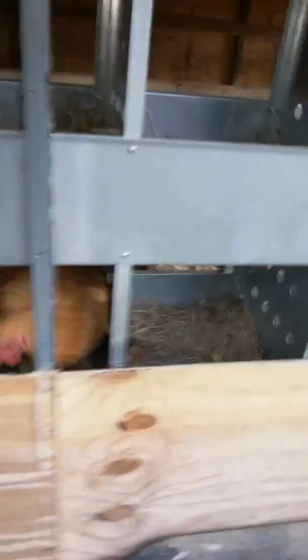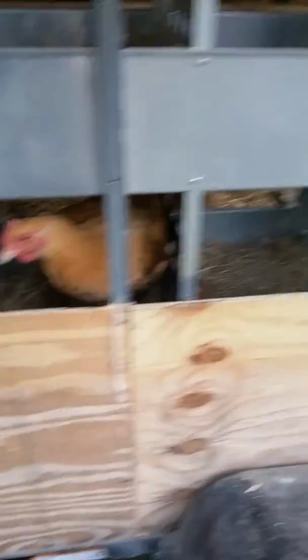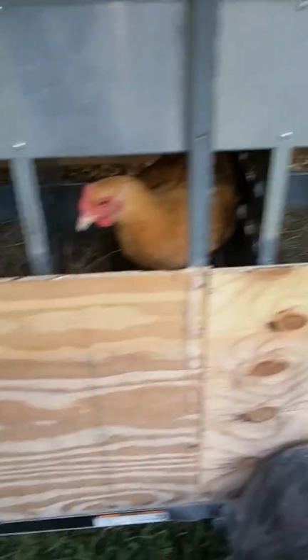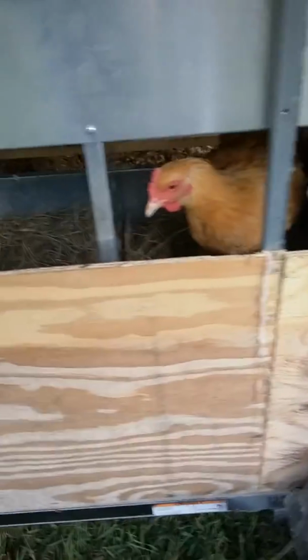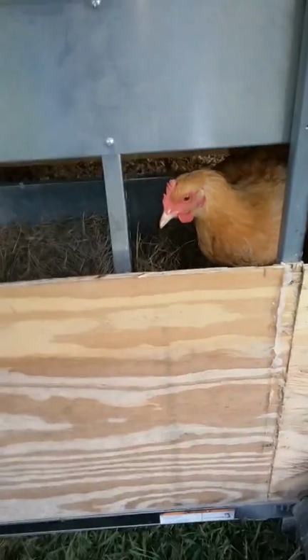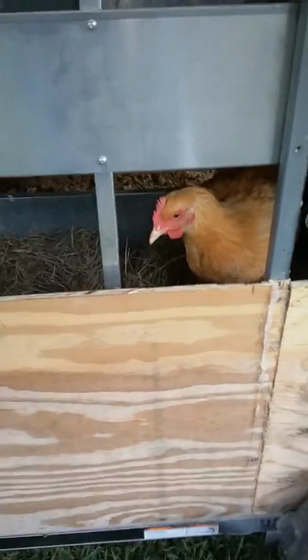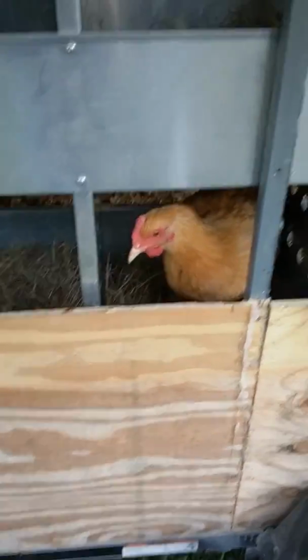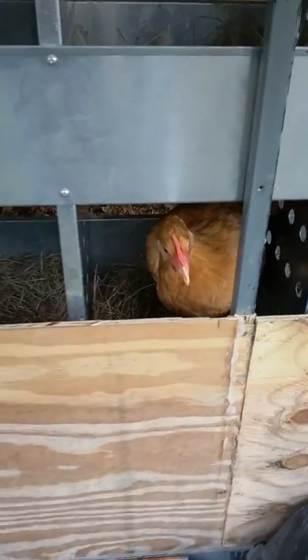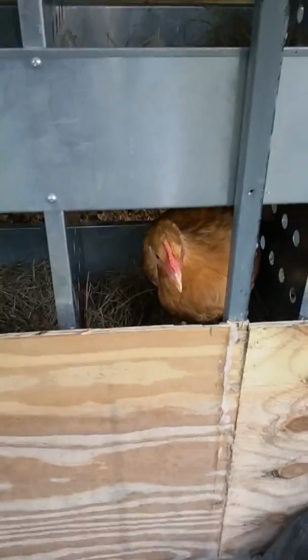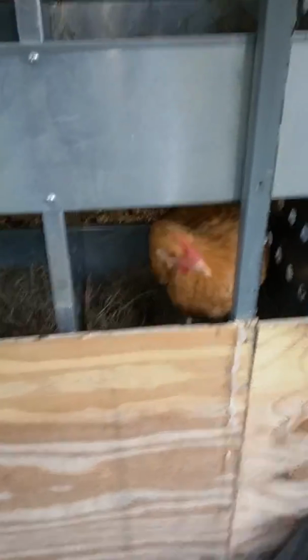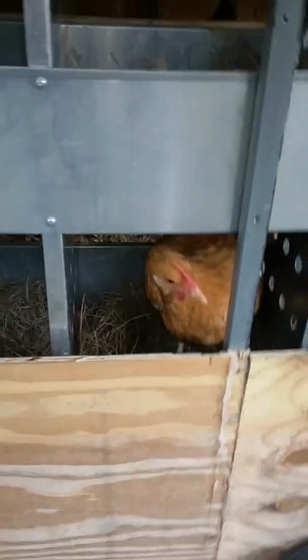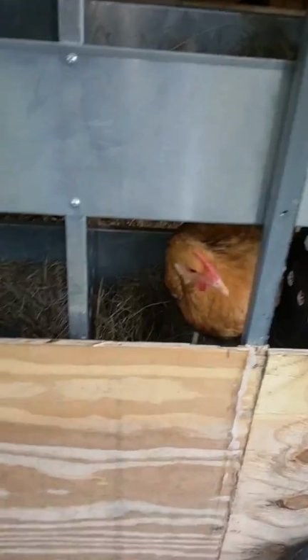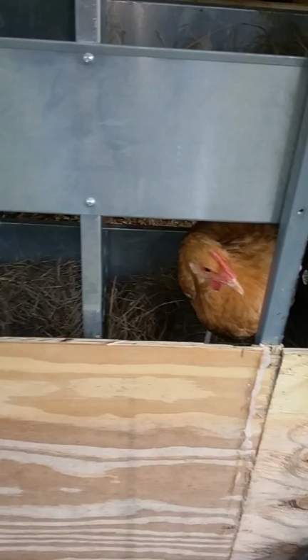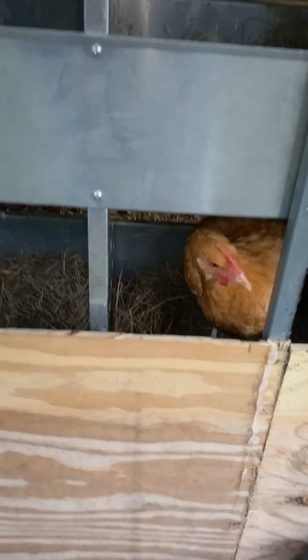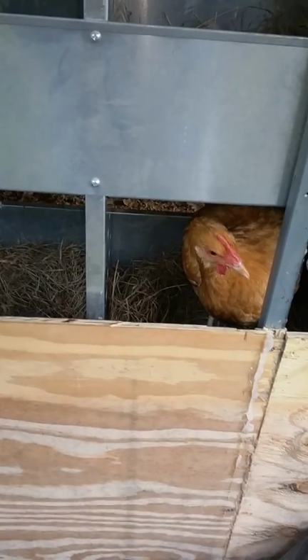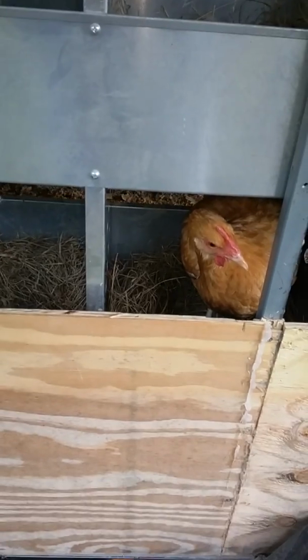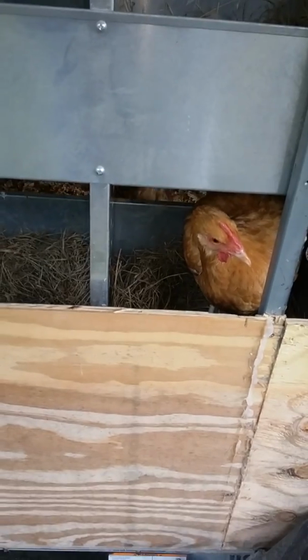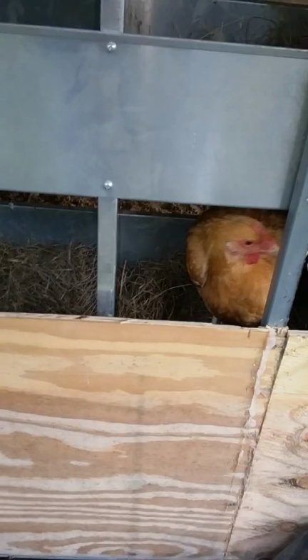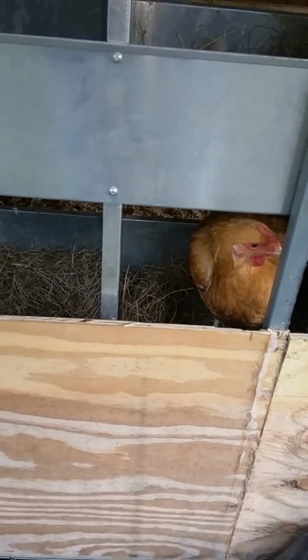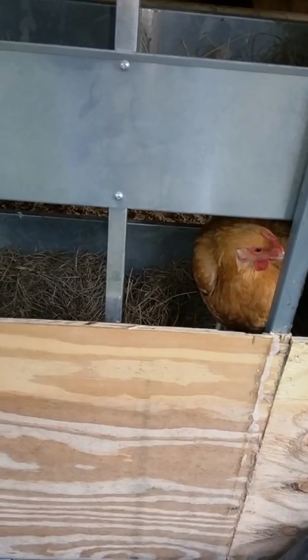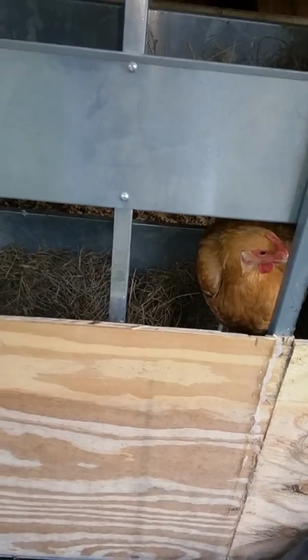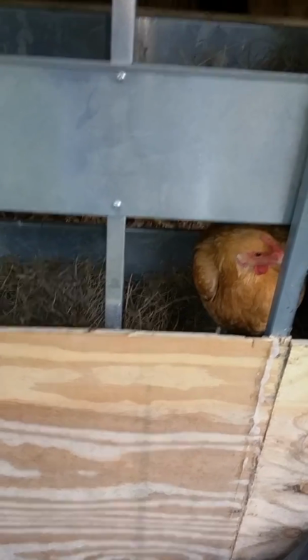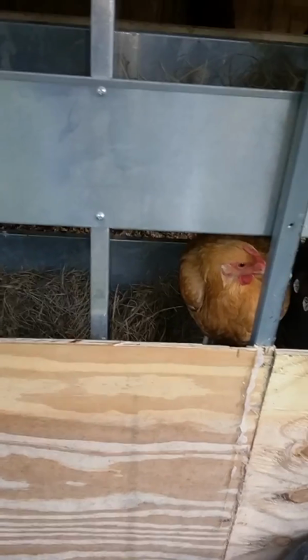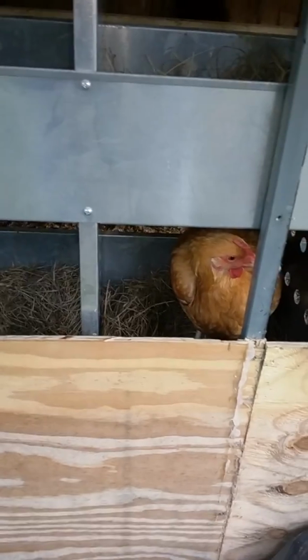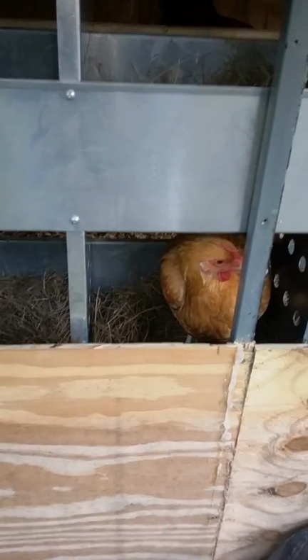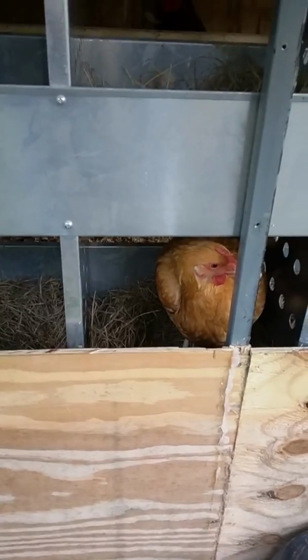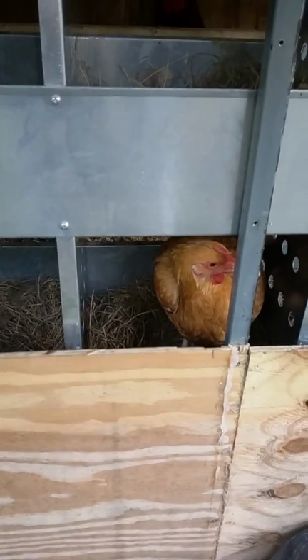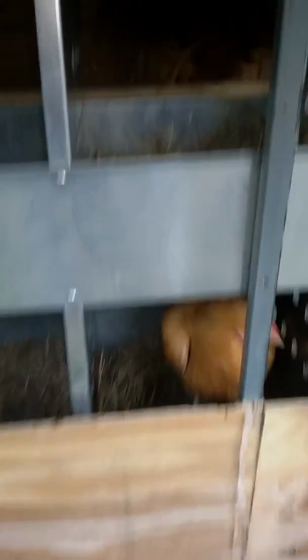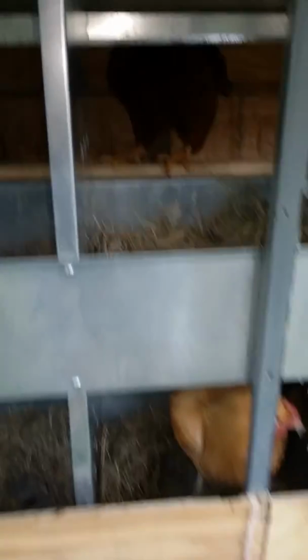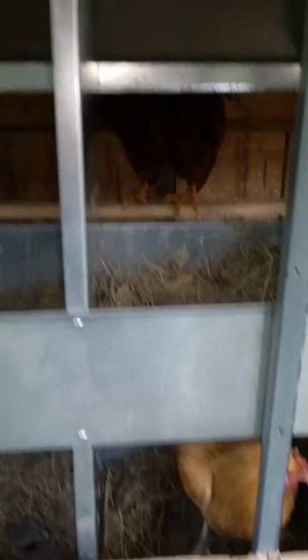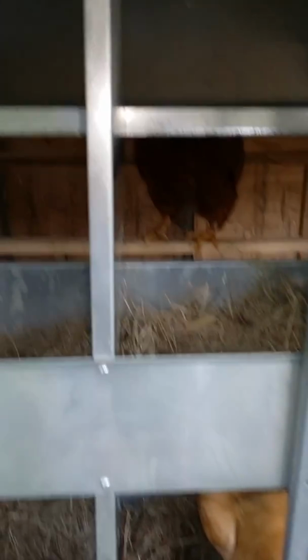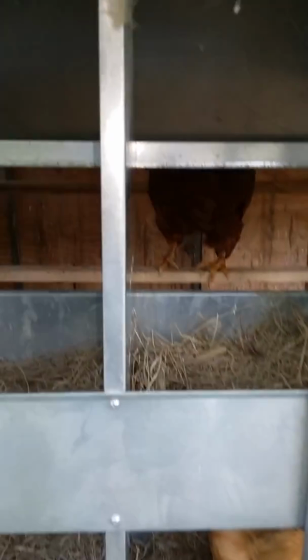There's already one ready to lay - look at that. Or she might be running from the rooster.